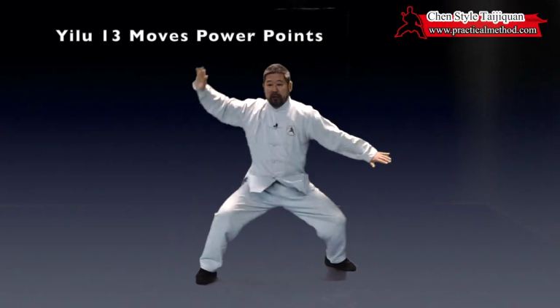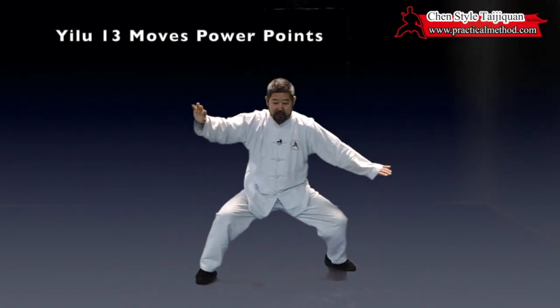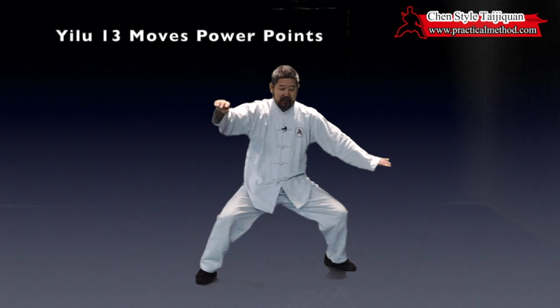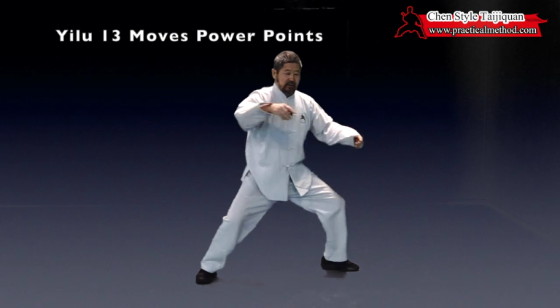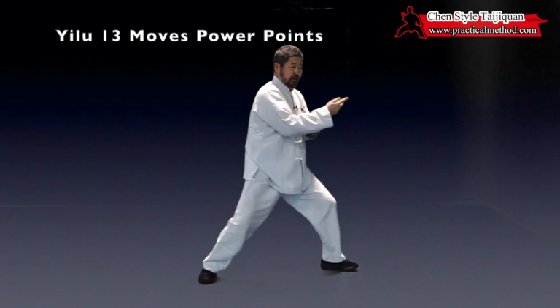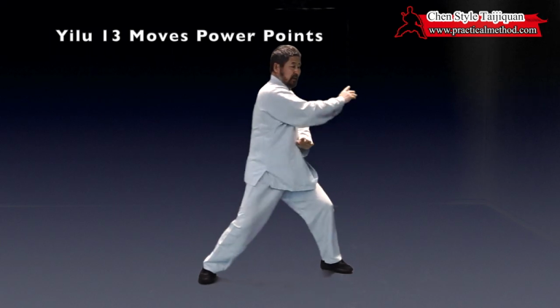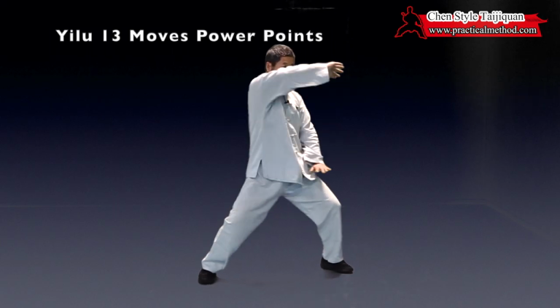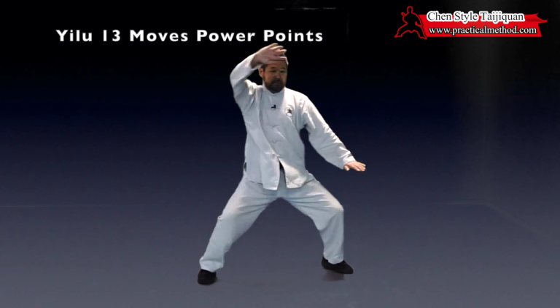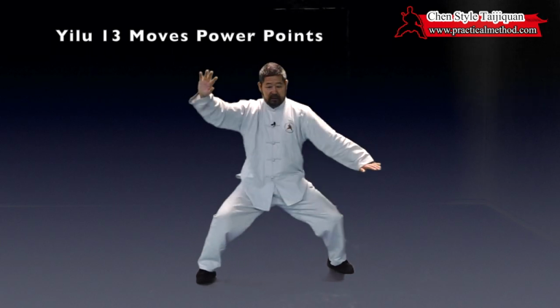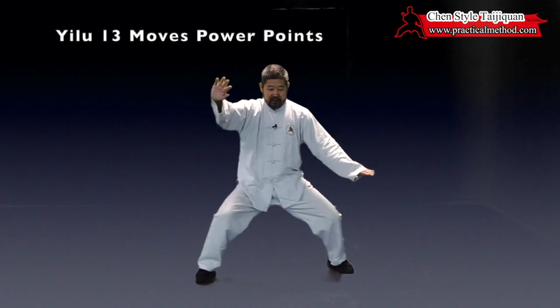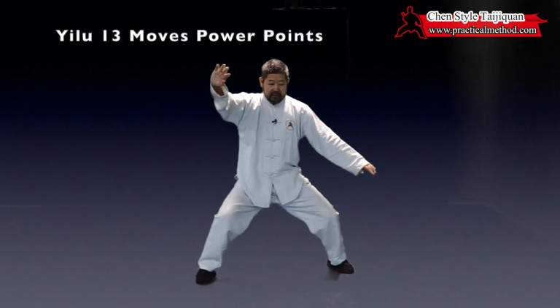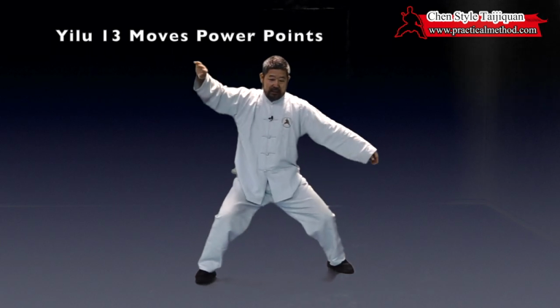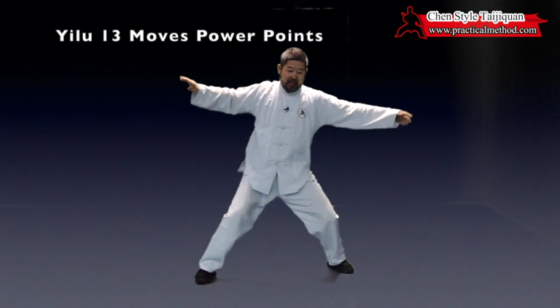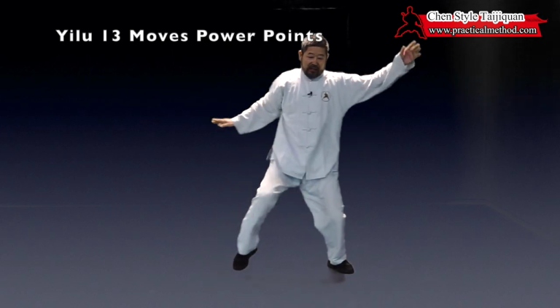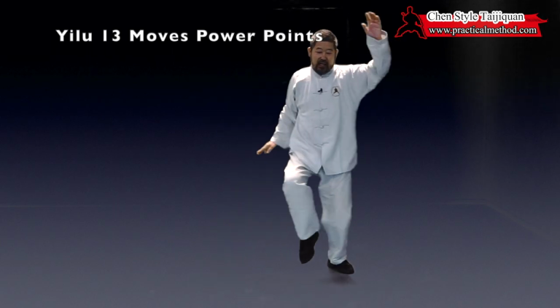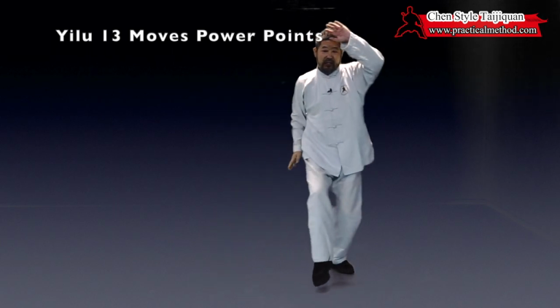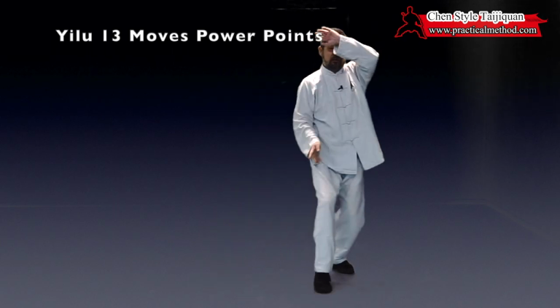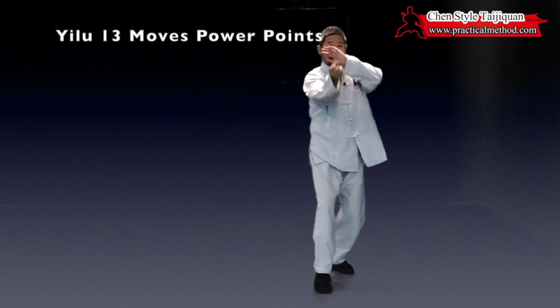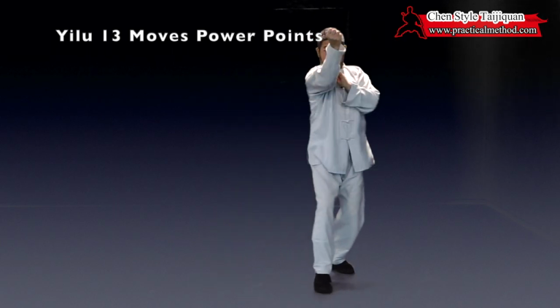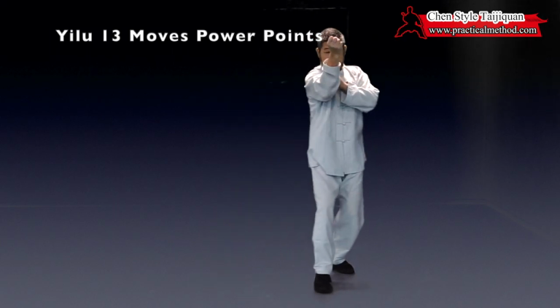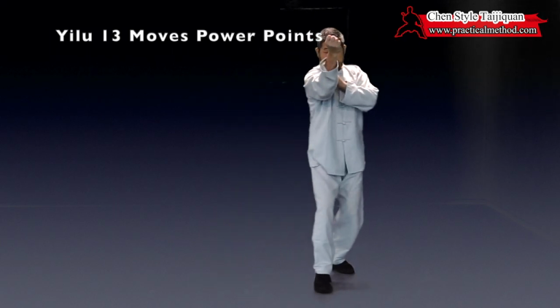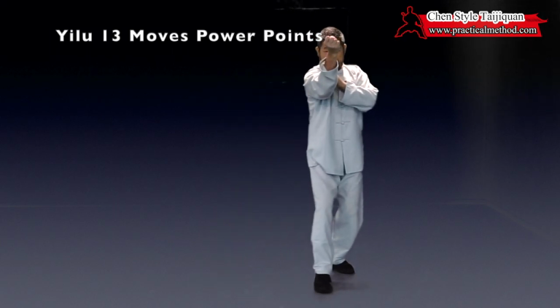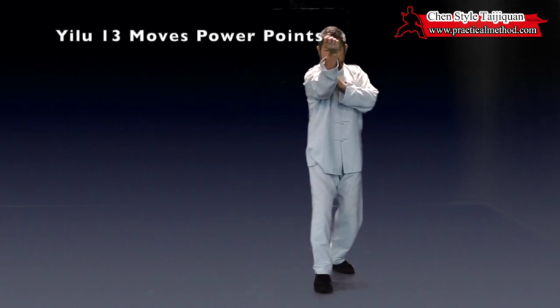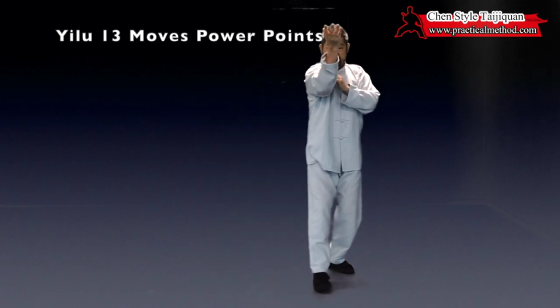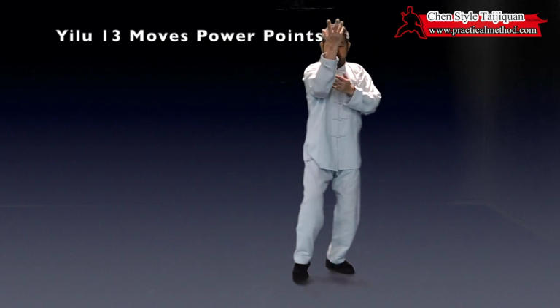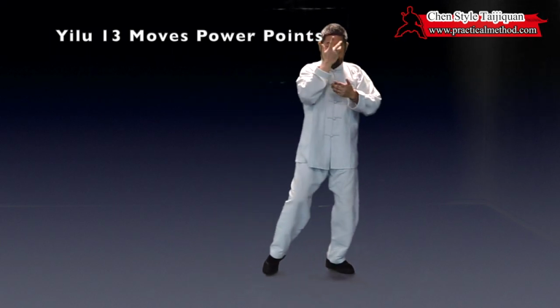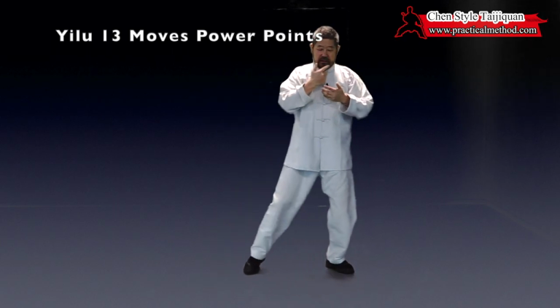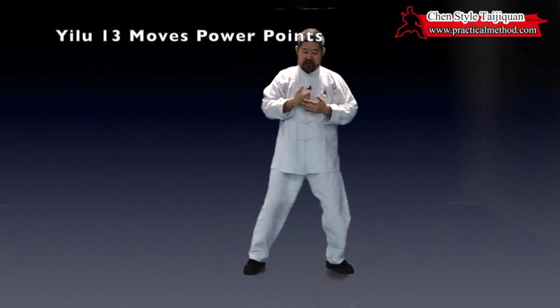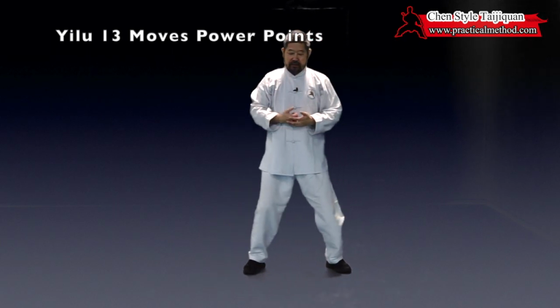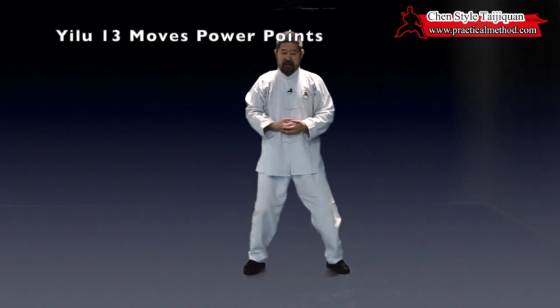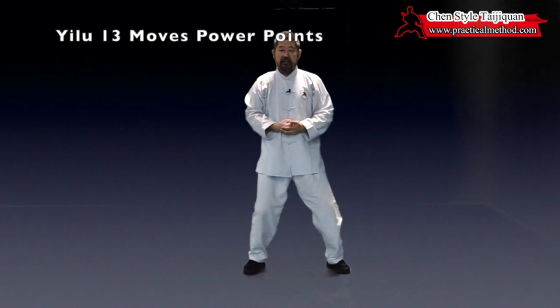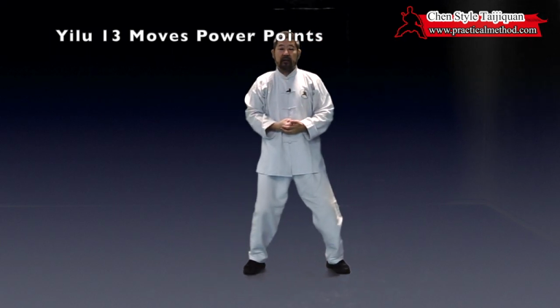Like this, and then same thing here. Punch. Come back here.